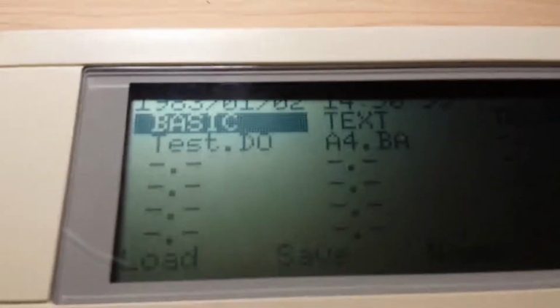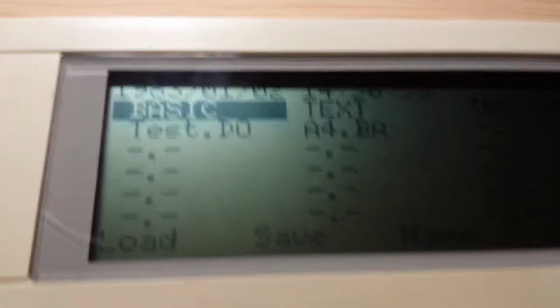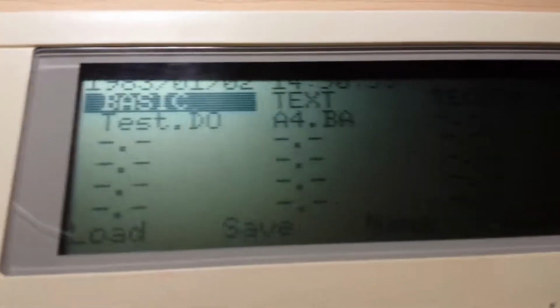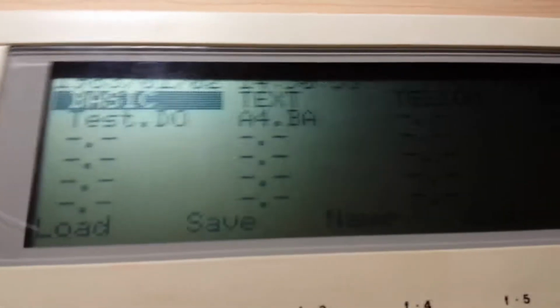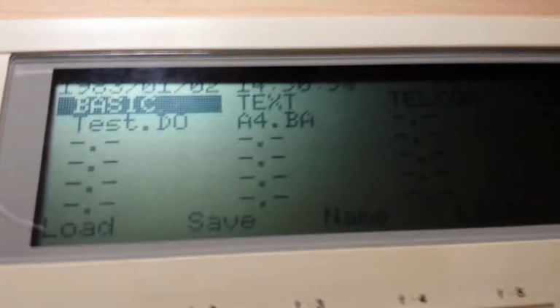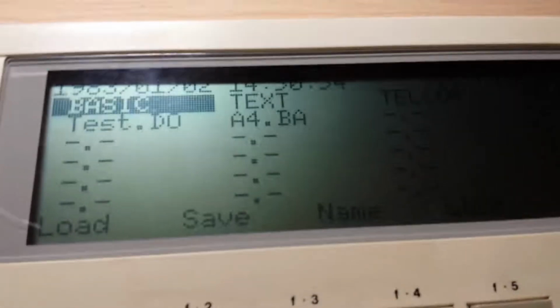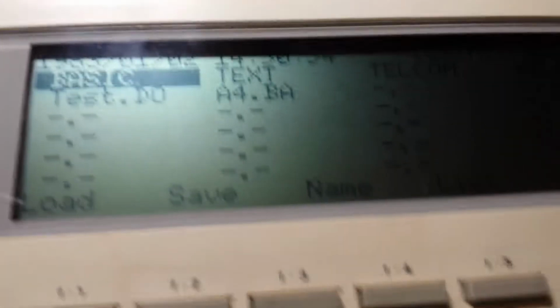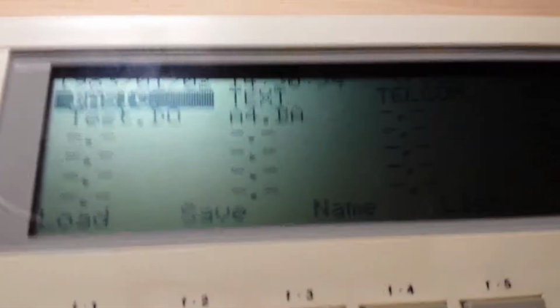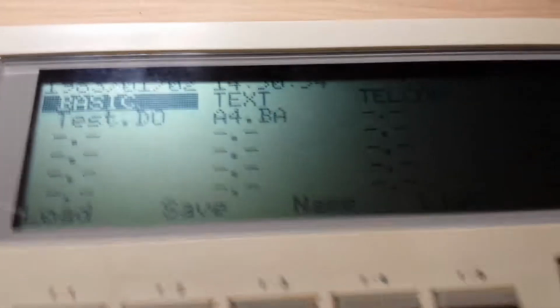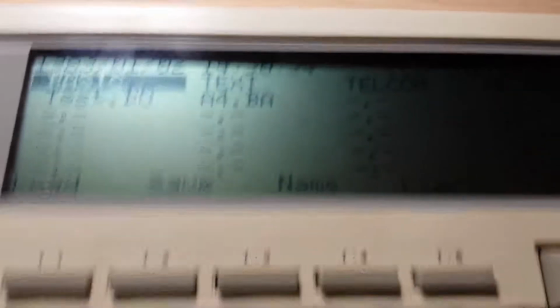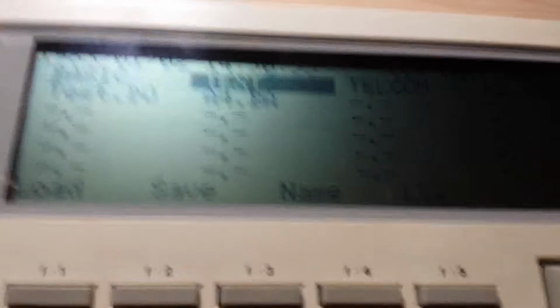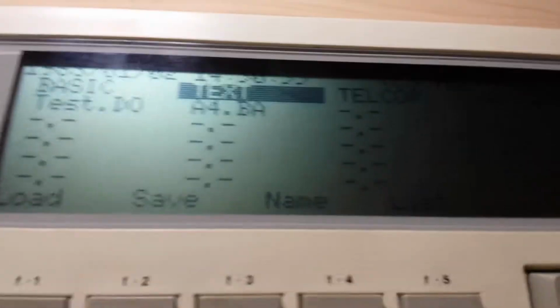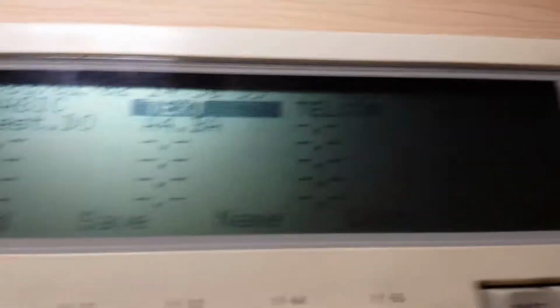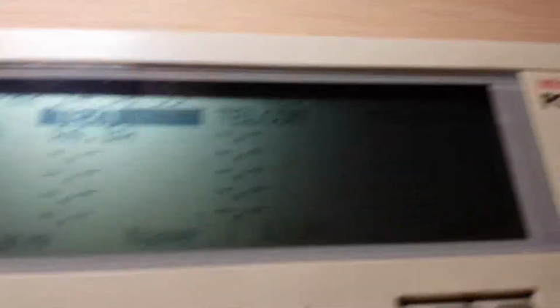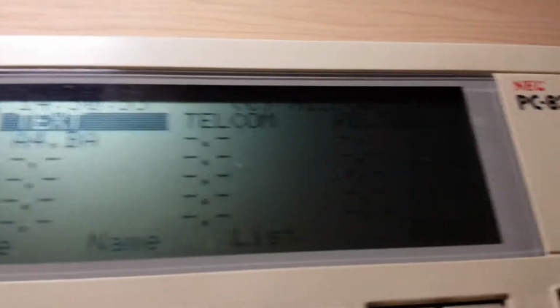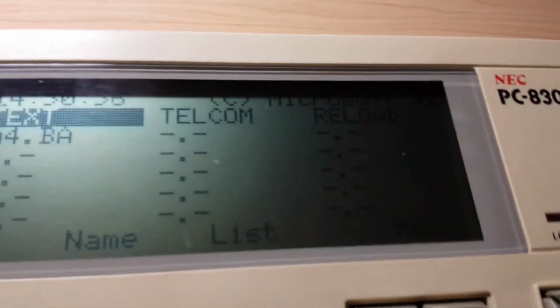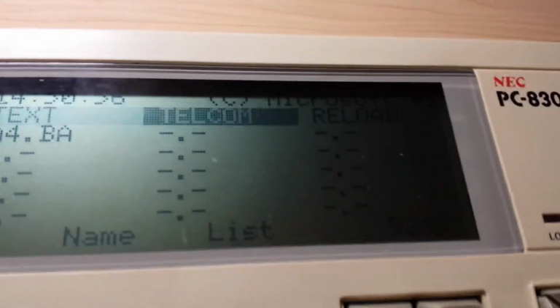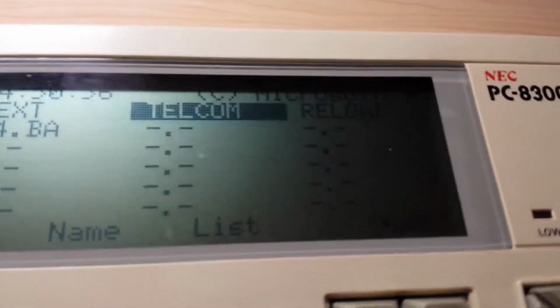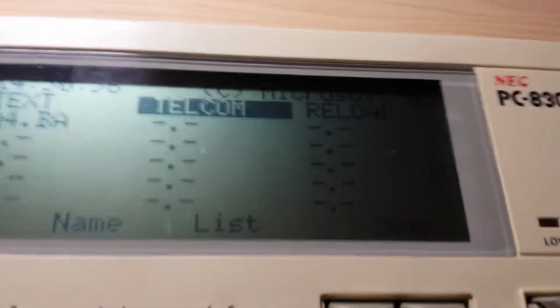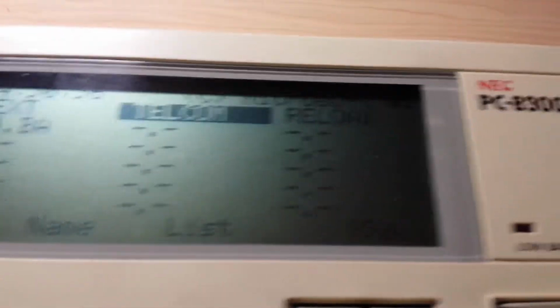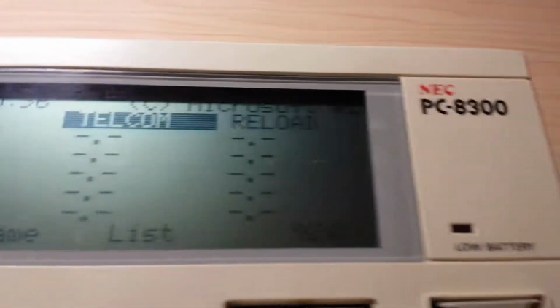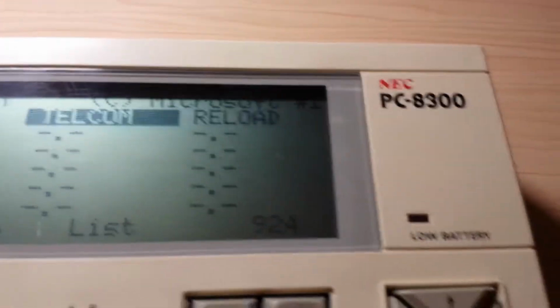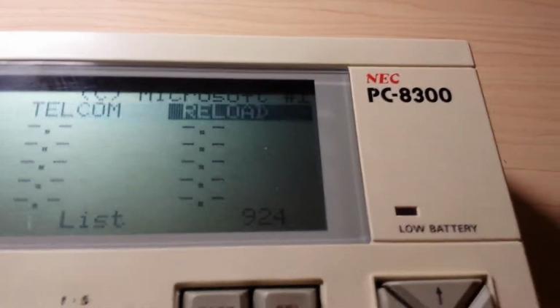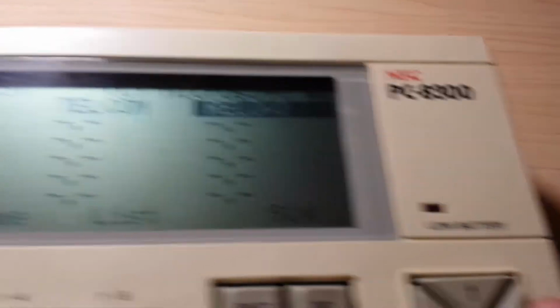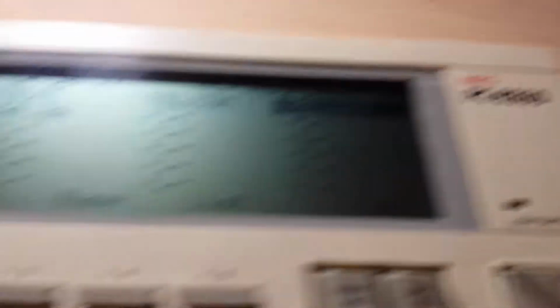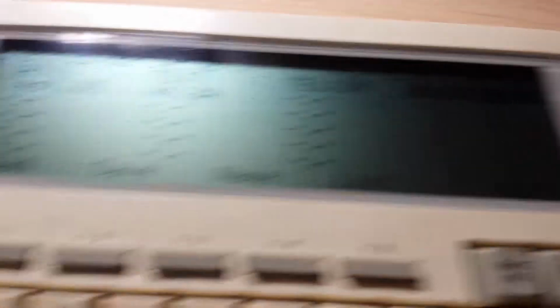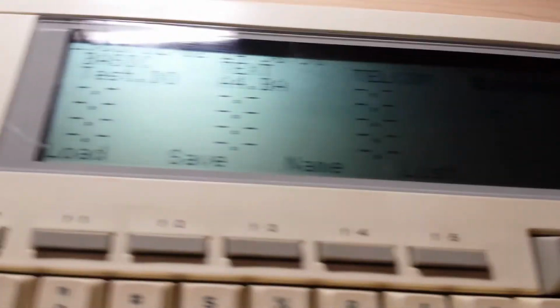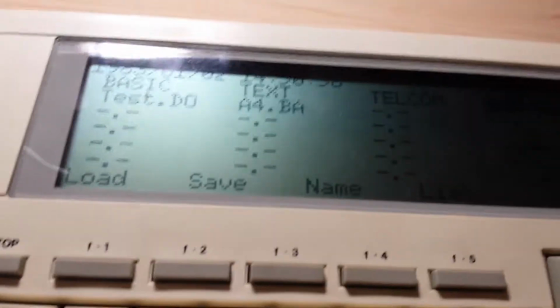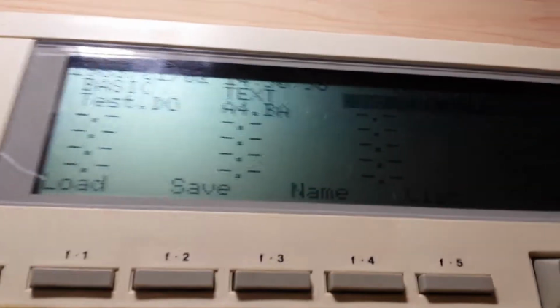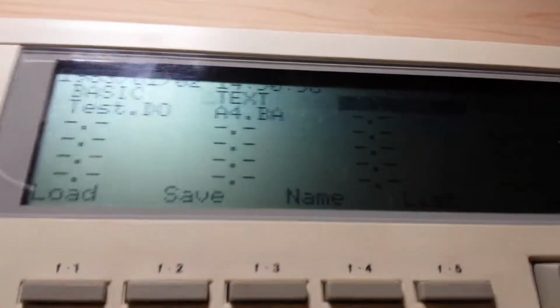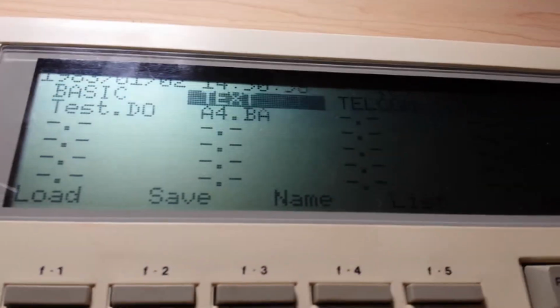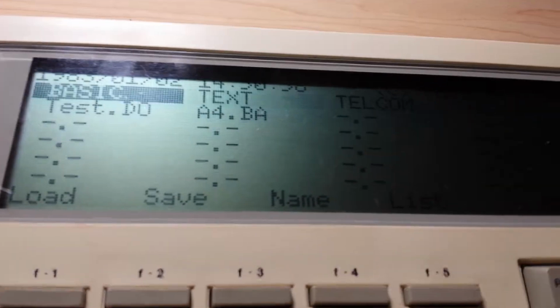So it has BASIC, TEXT, TELCOM, and RELOAD, and it has some tests.